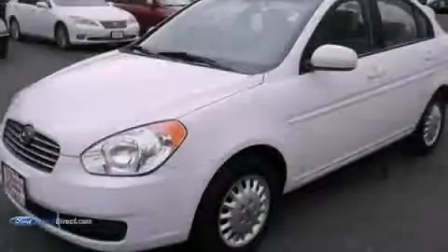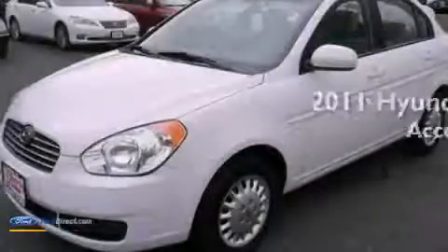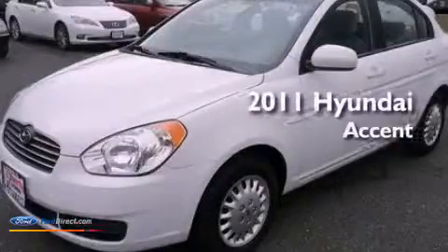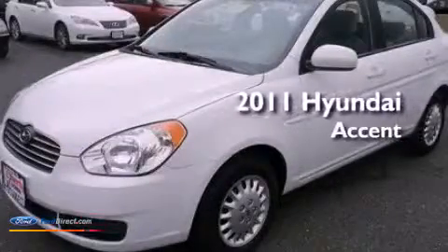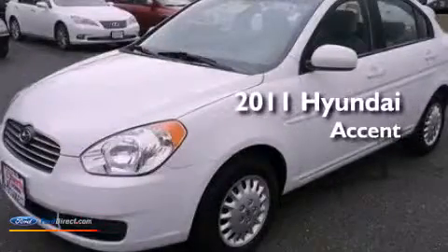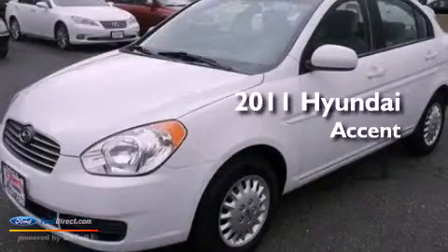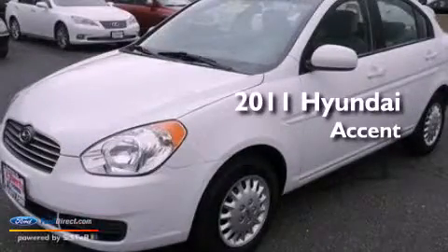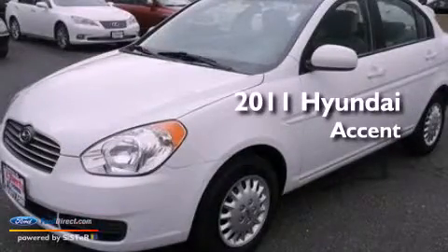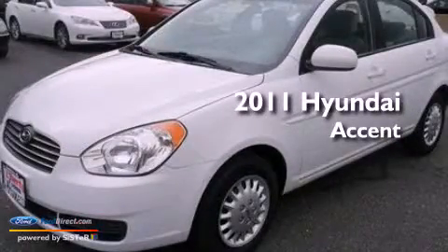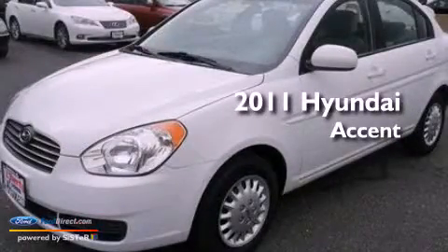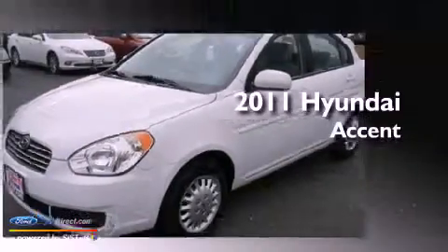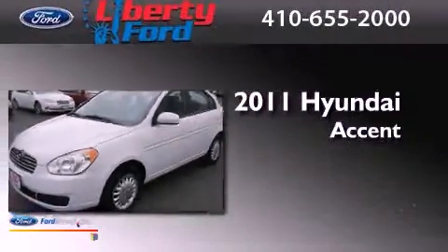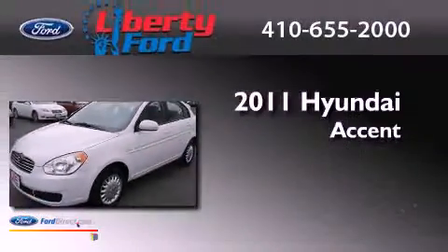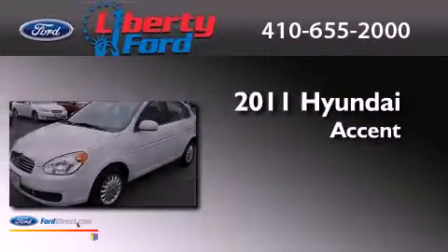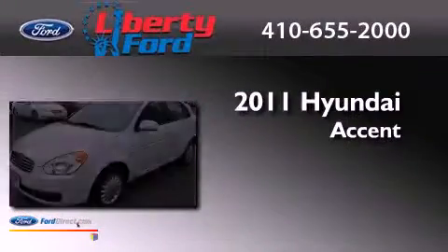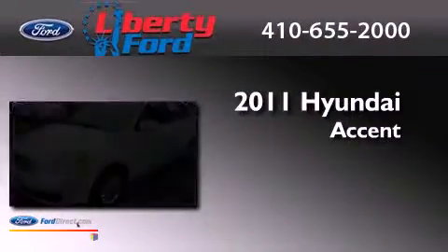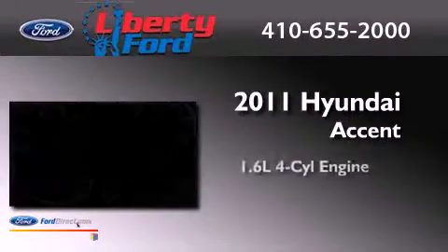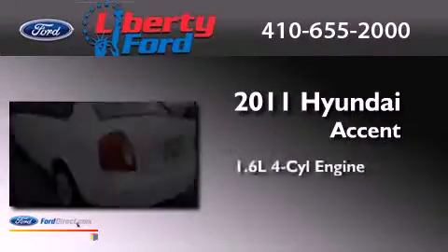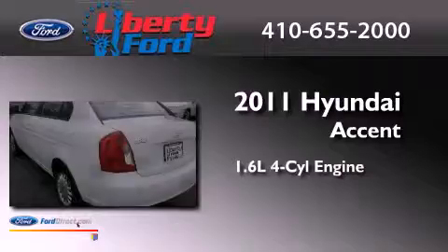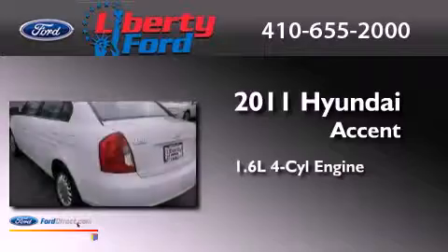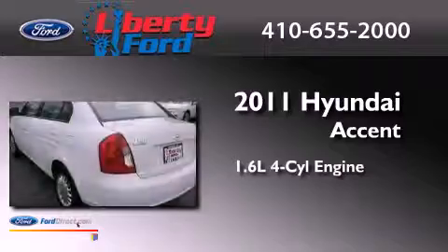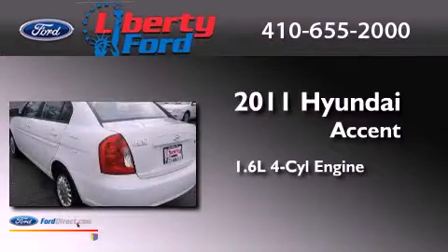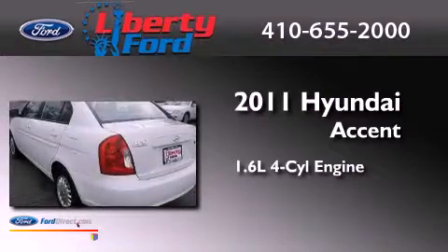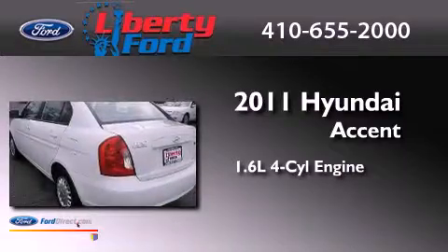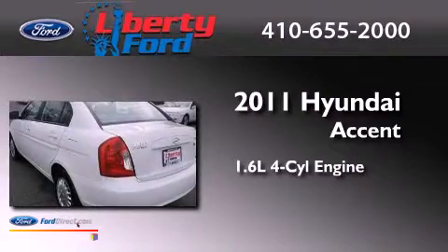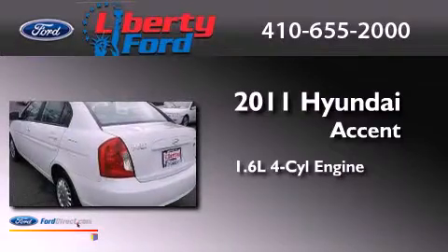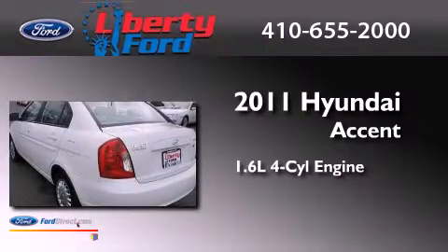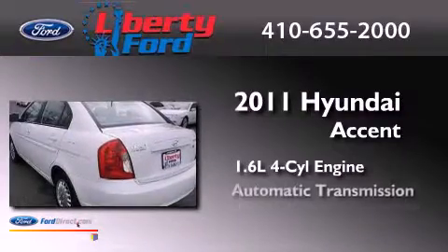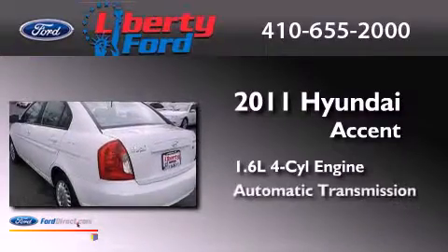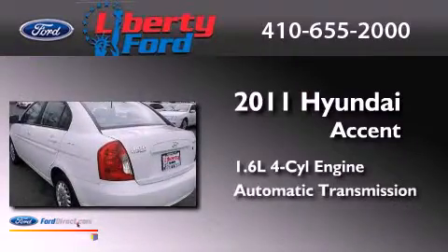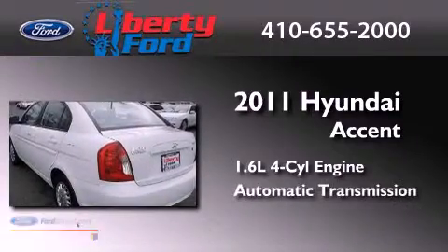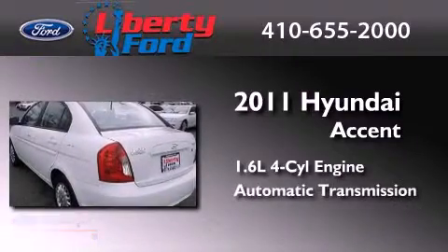This is a 2011 Hyundai Accent. It has a 1.6-liter four-cylinder engine and an automatic transmission.